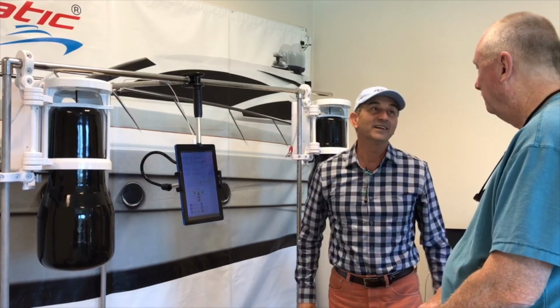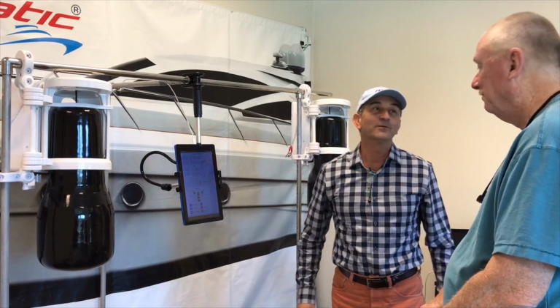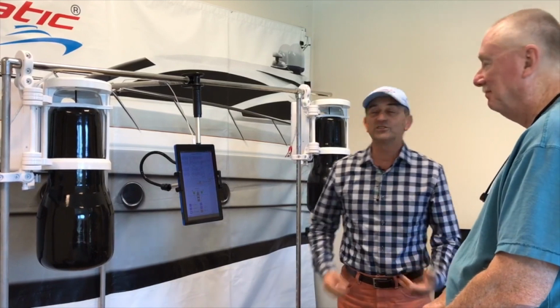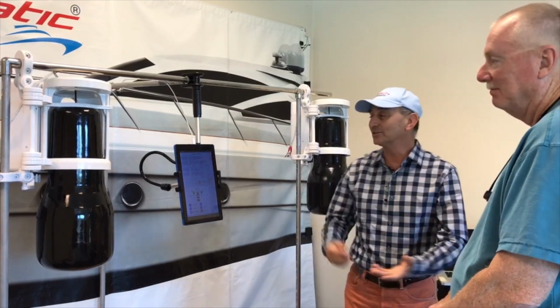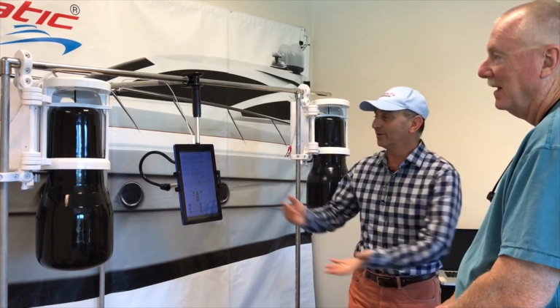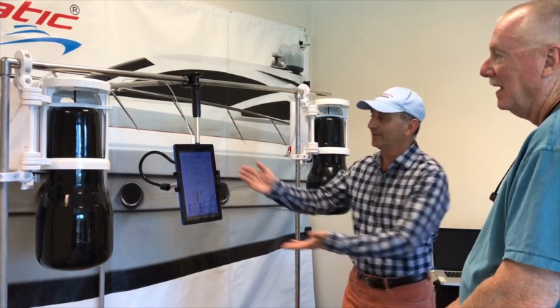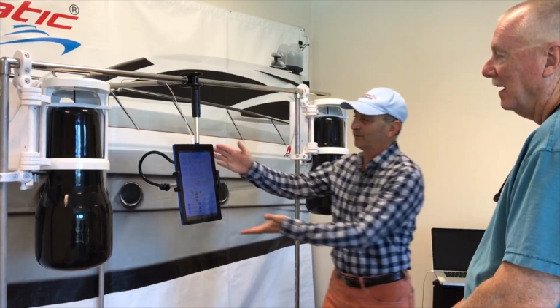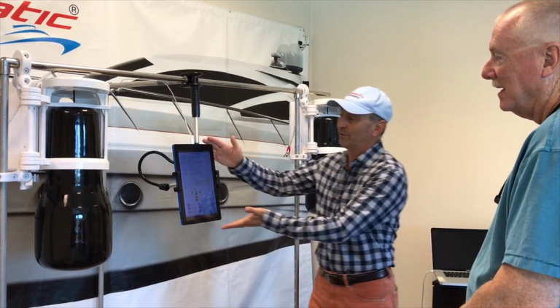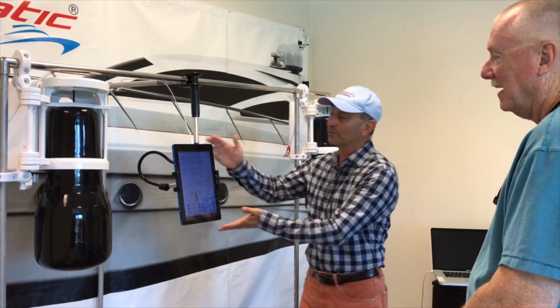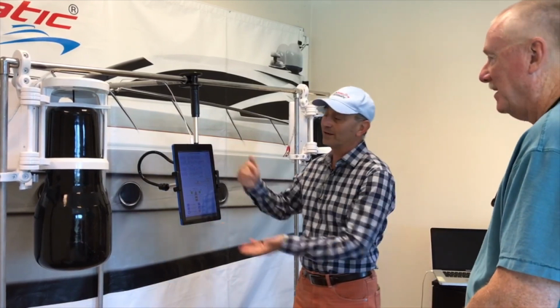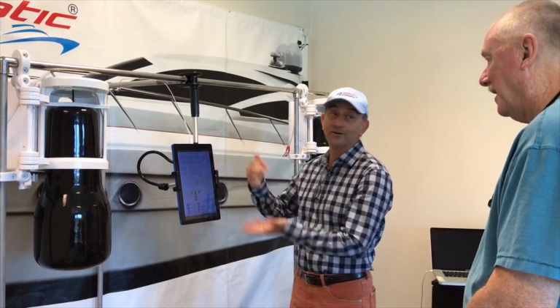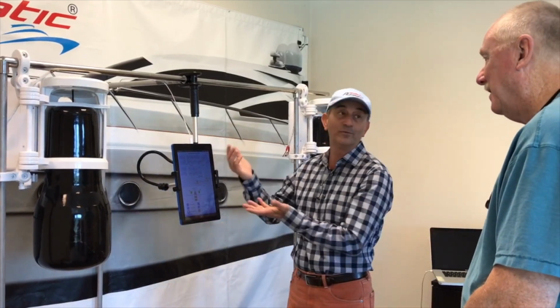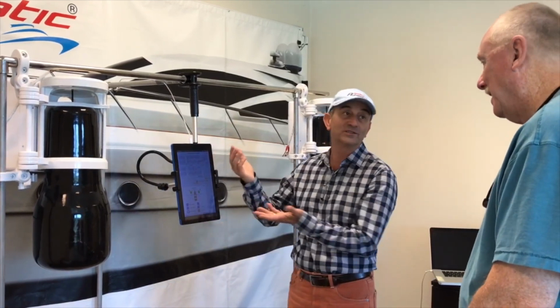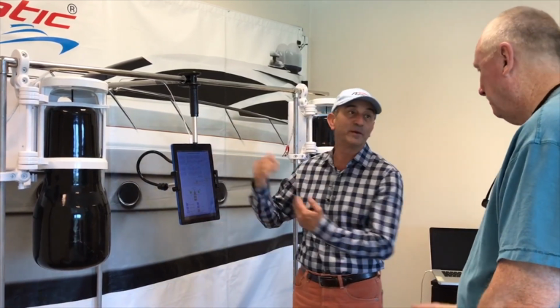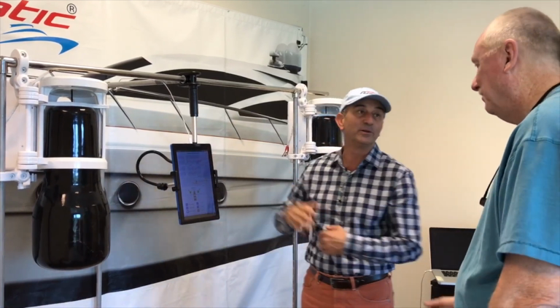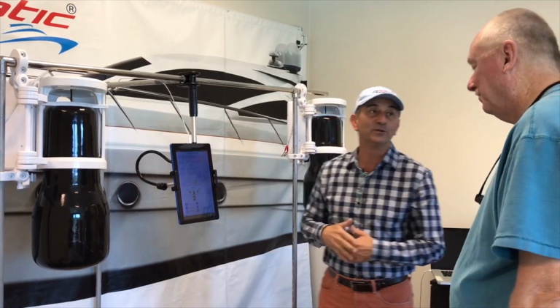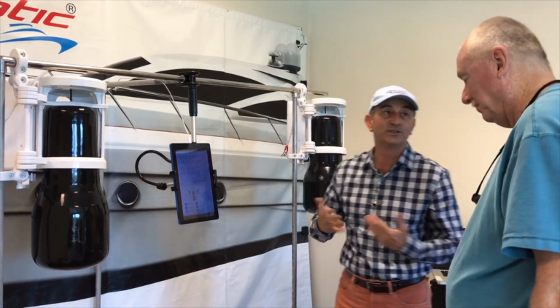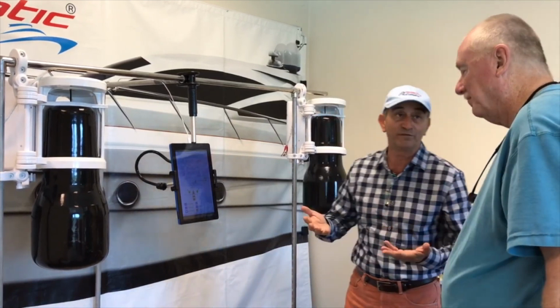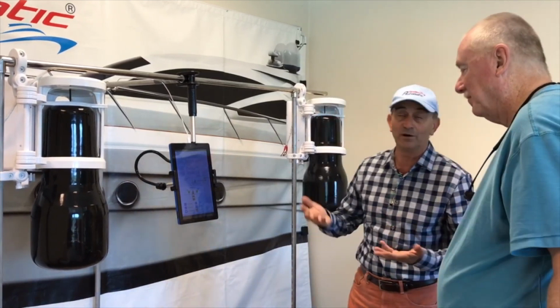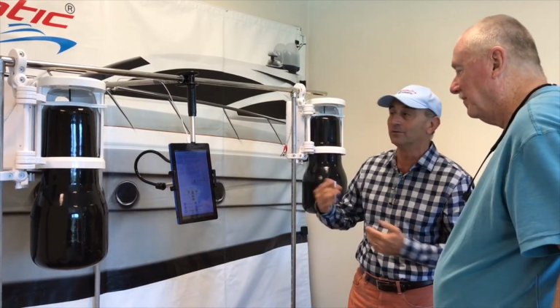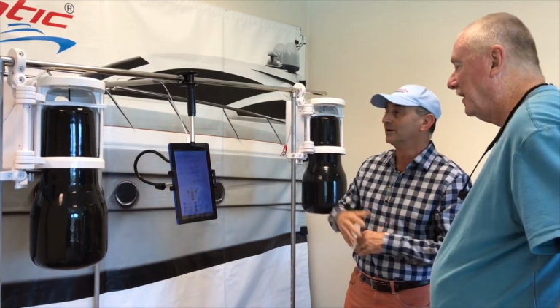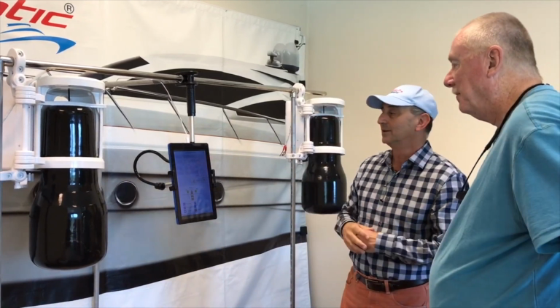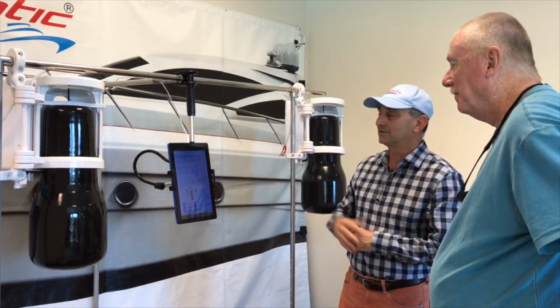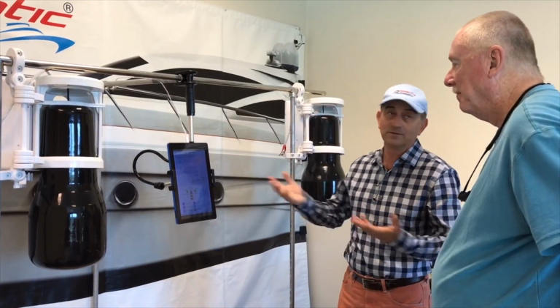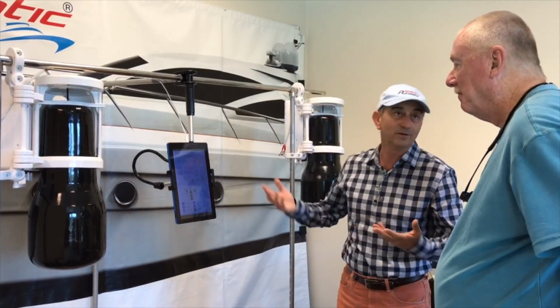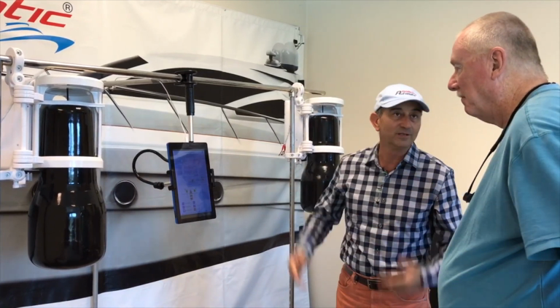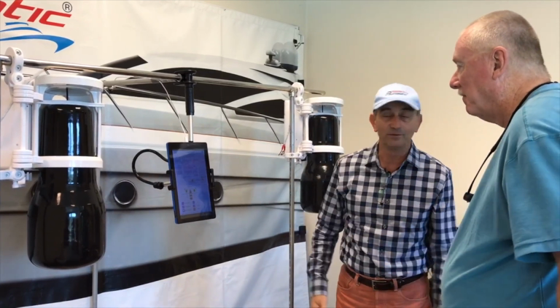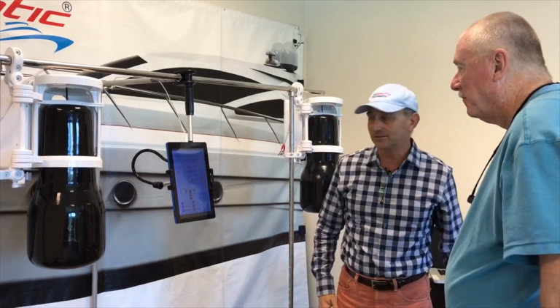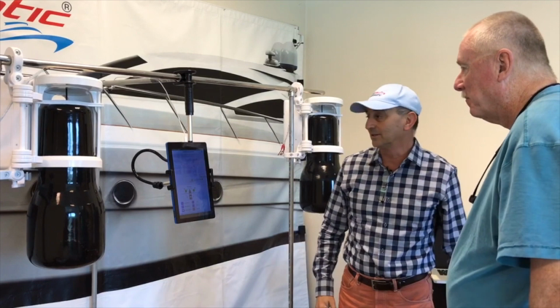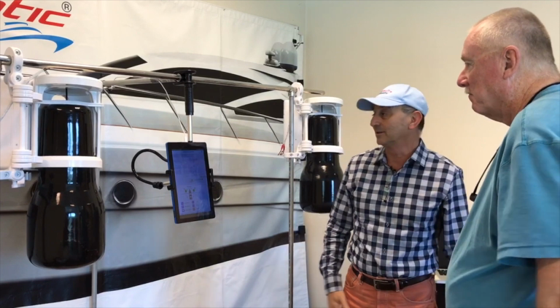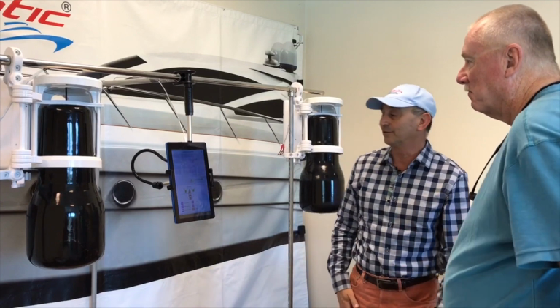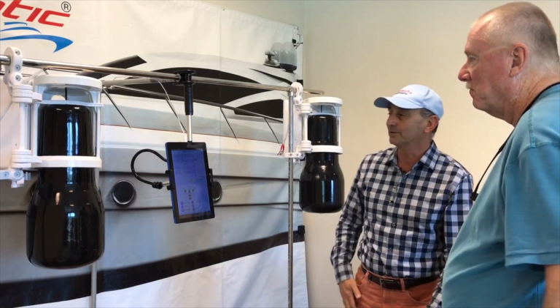Most people use their phone for control, so nobody will steal their phone.